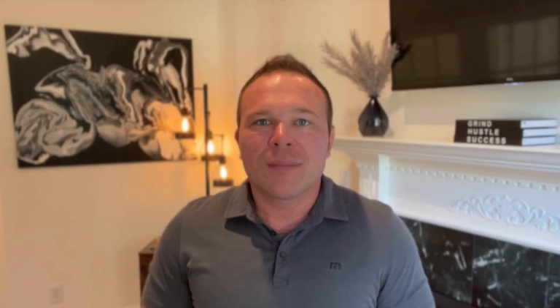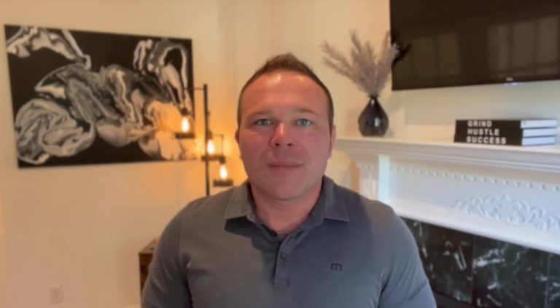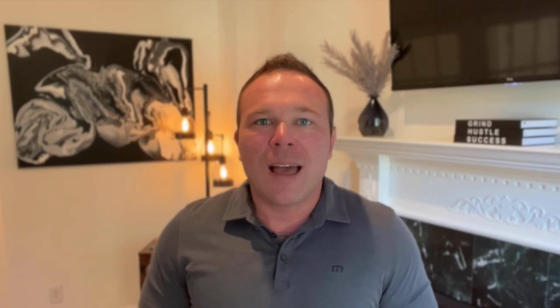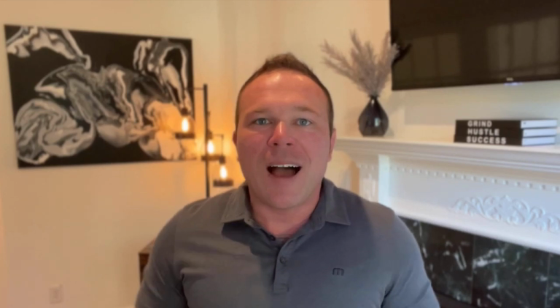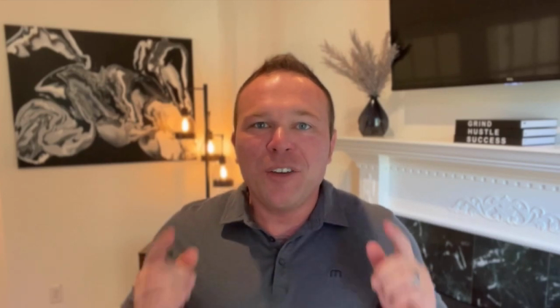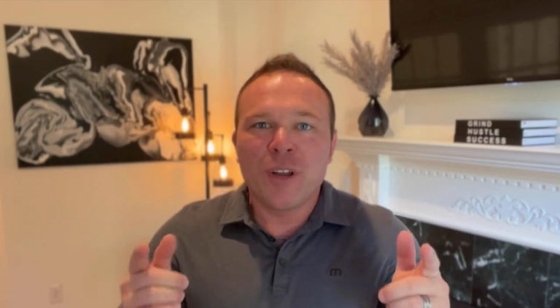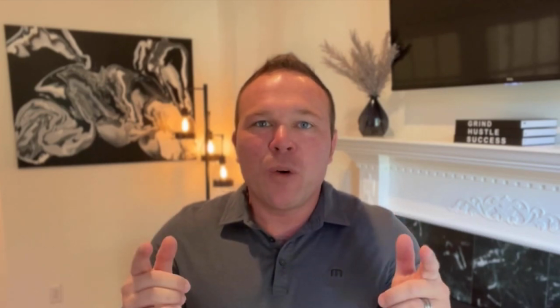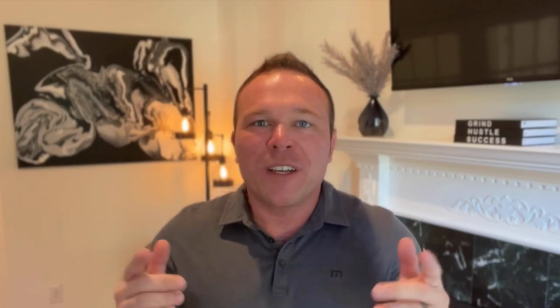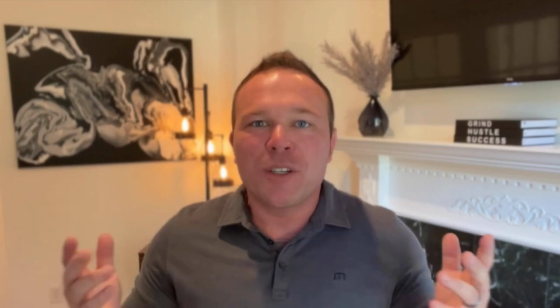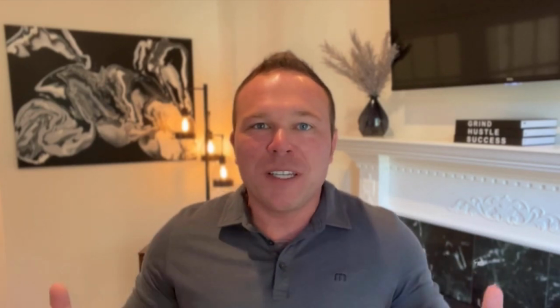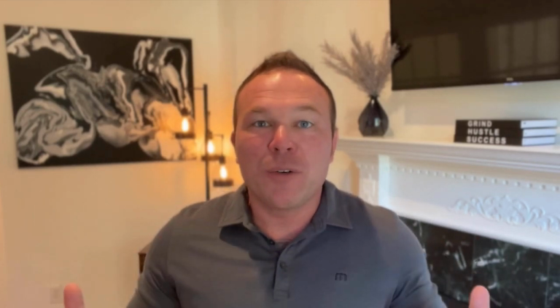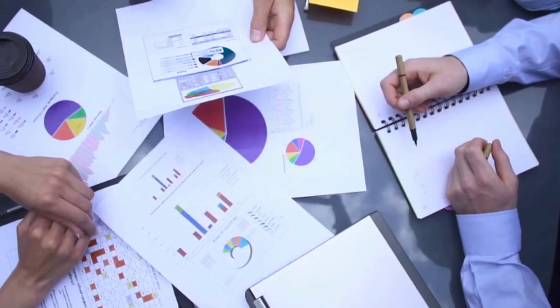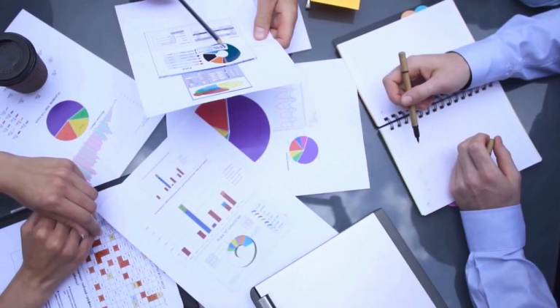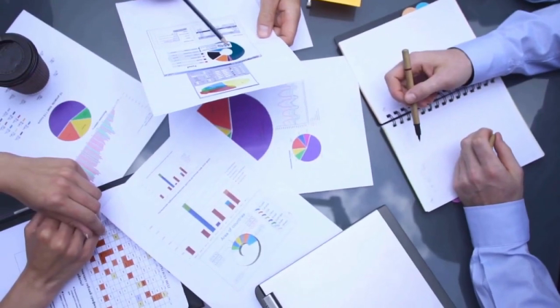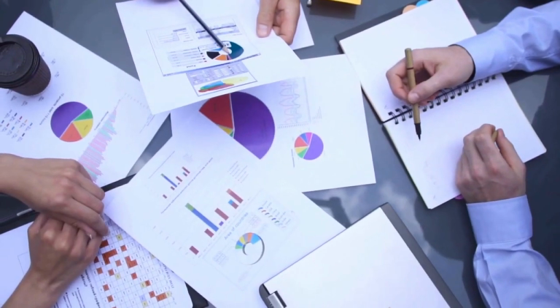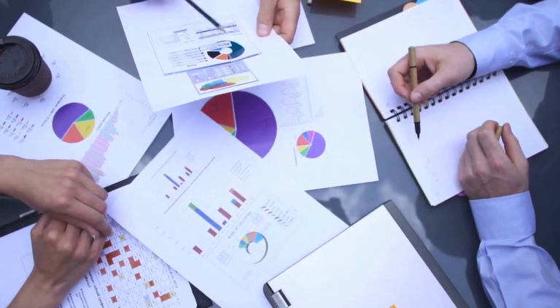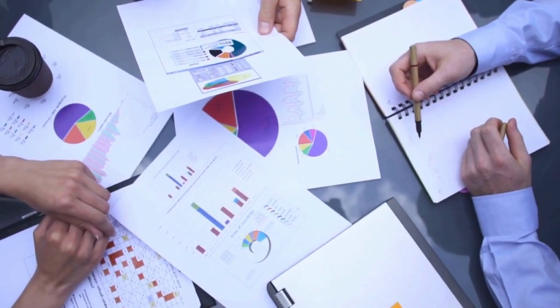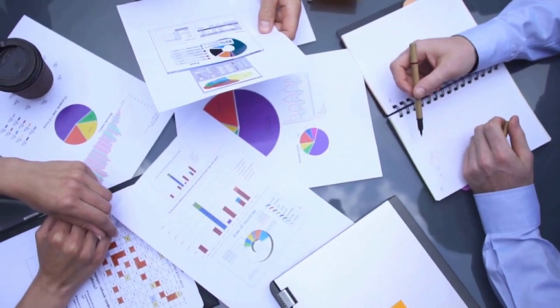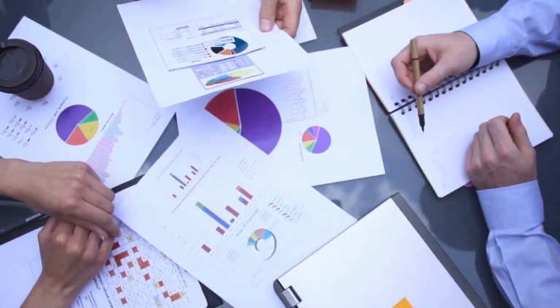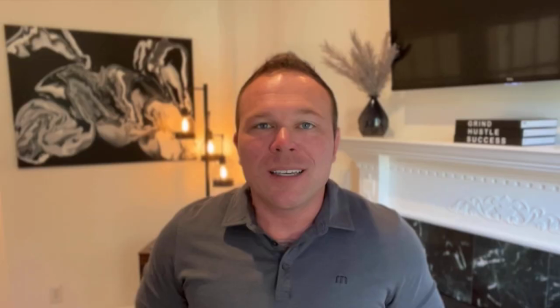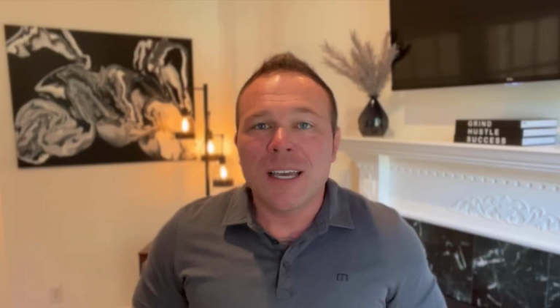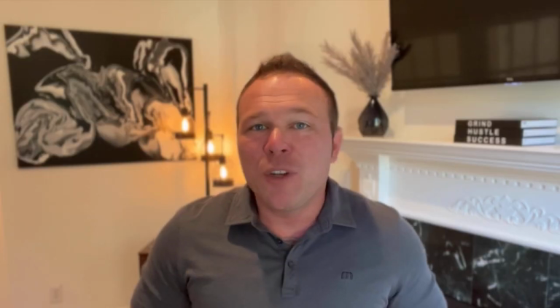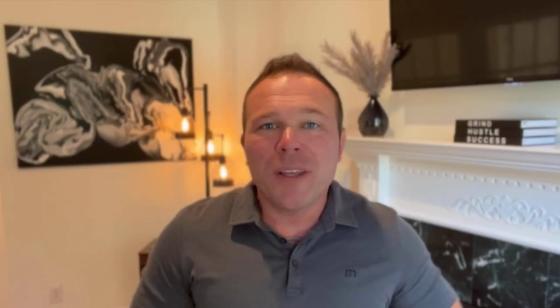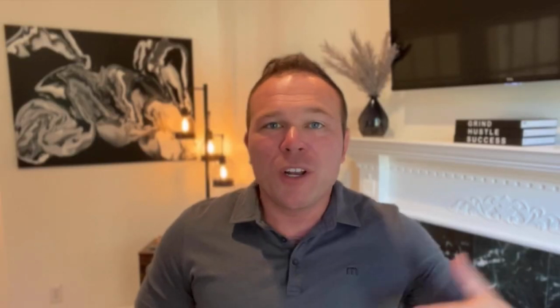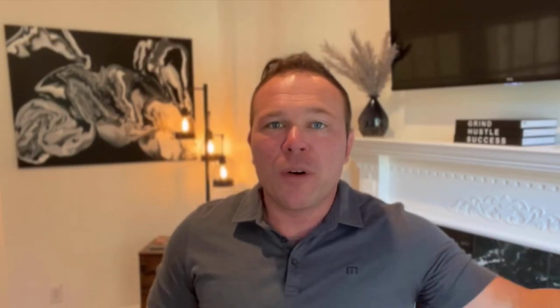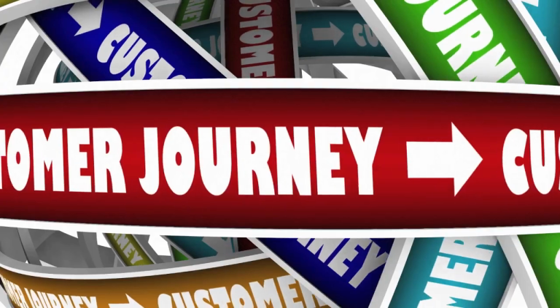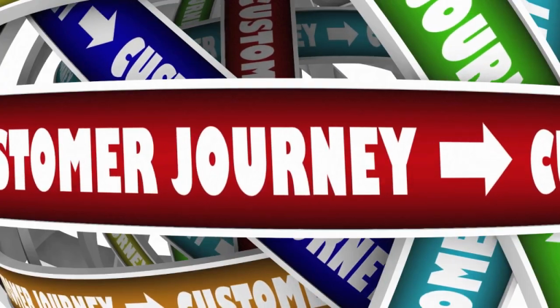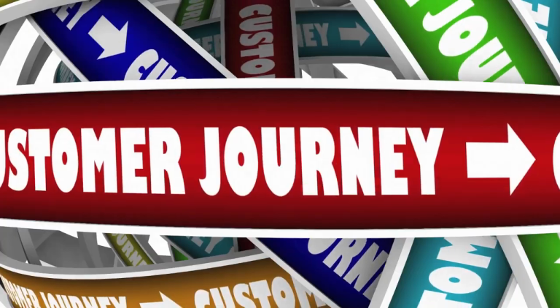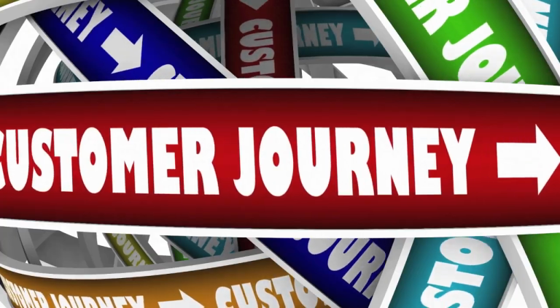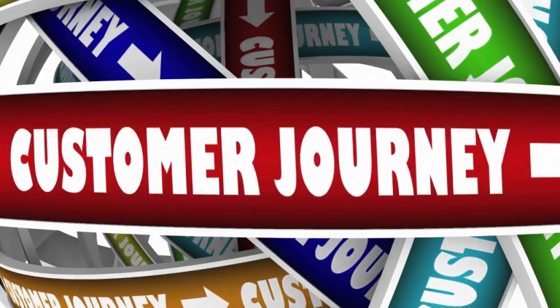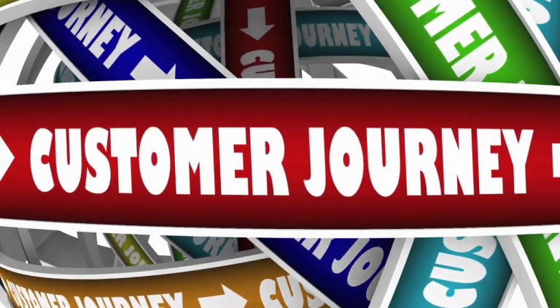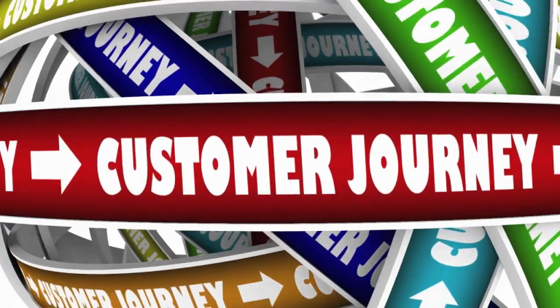How do you know where you should be doing your marketing and advertising if you don't even know what your customer journey looks like?